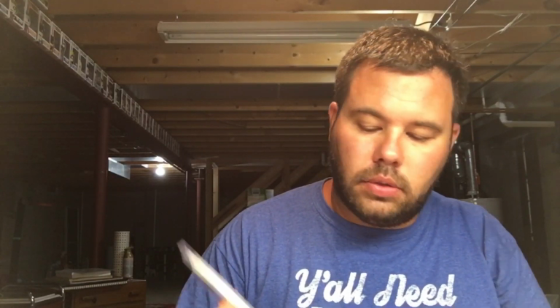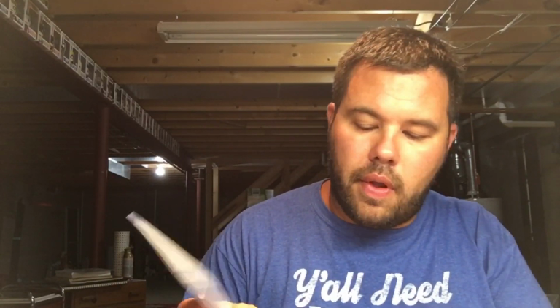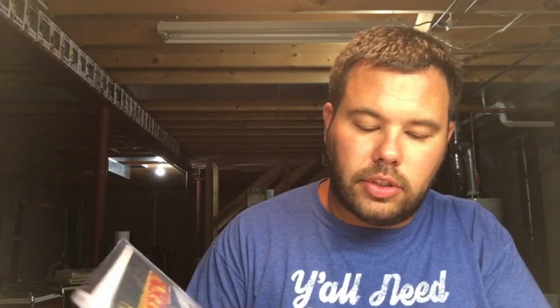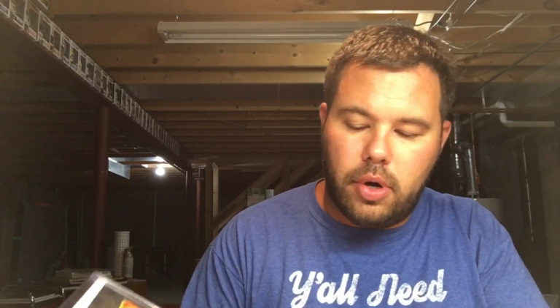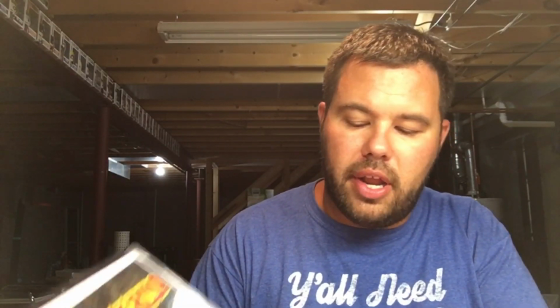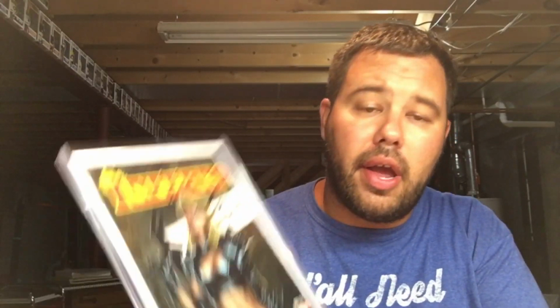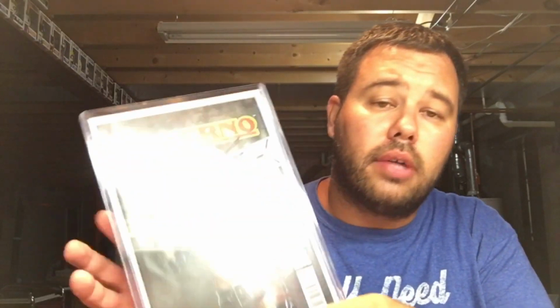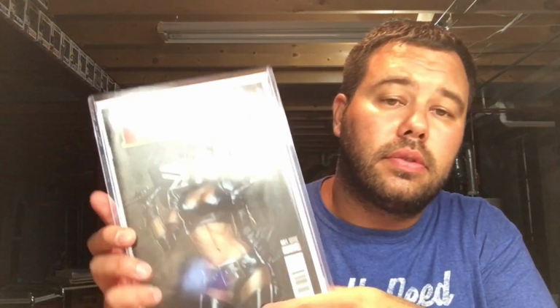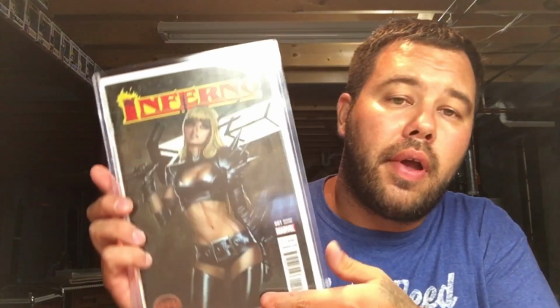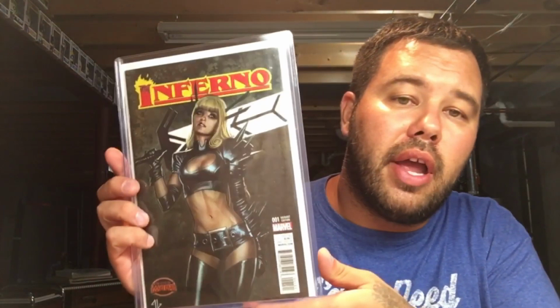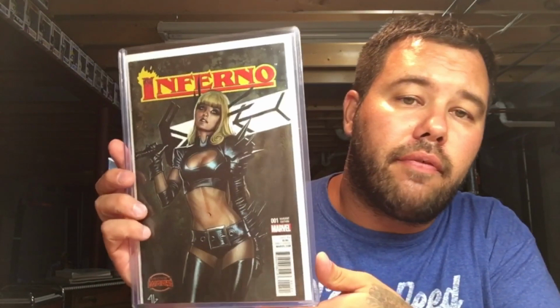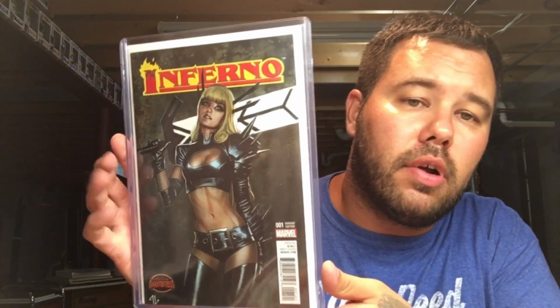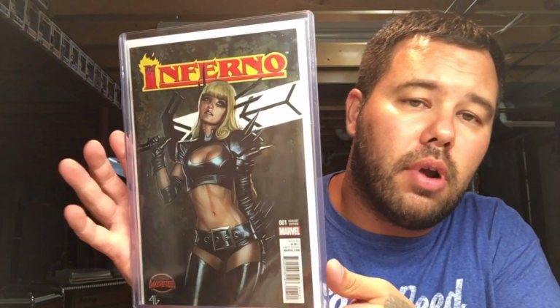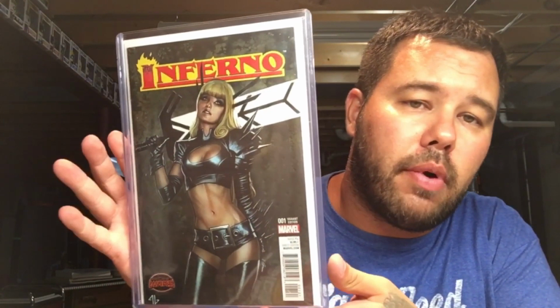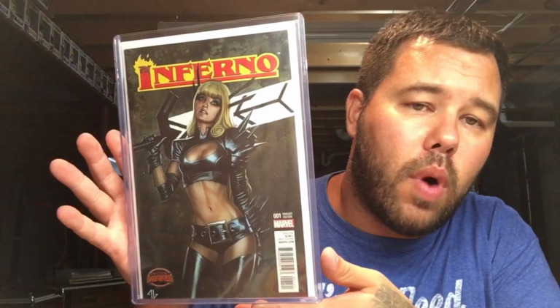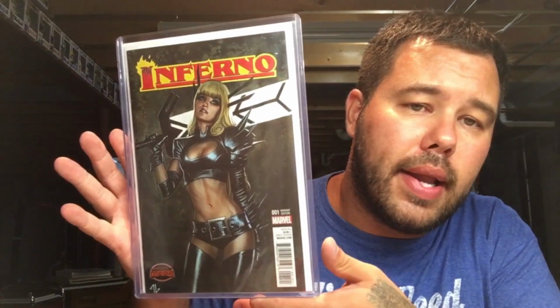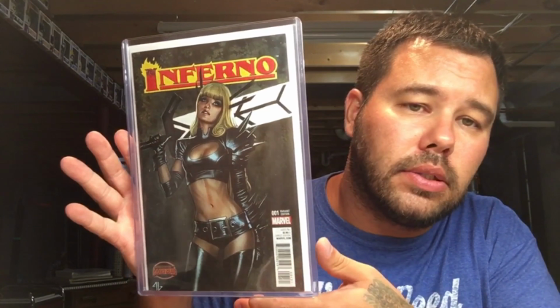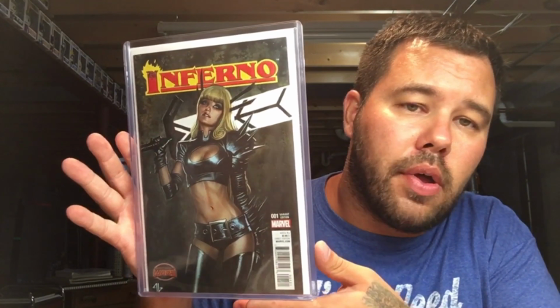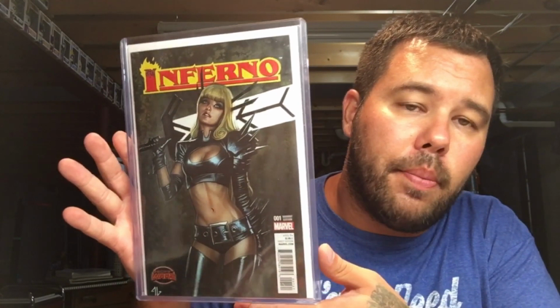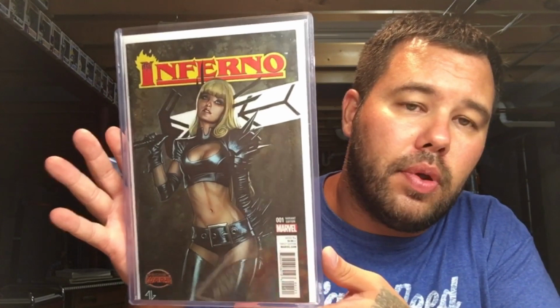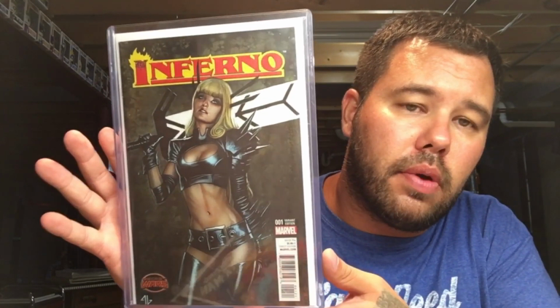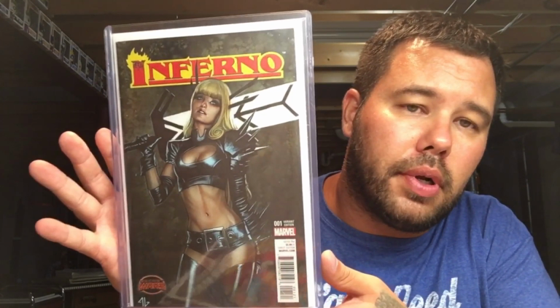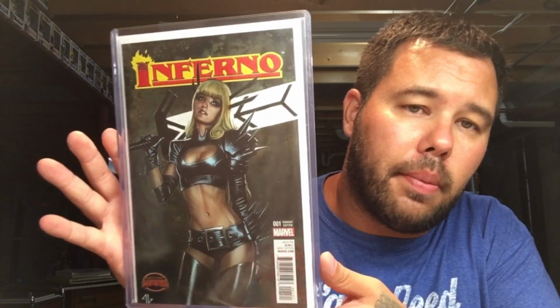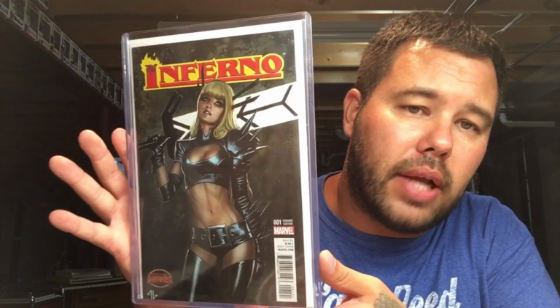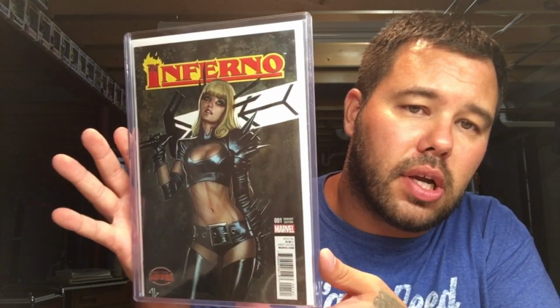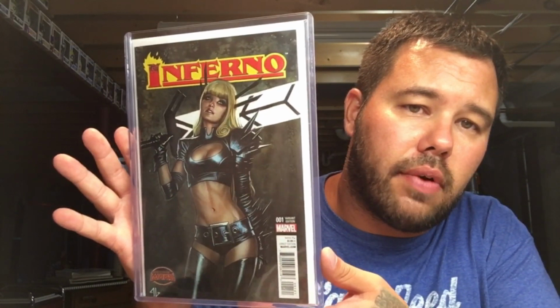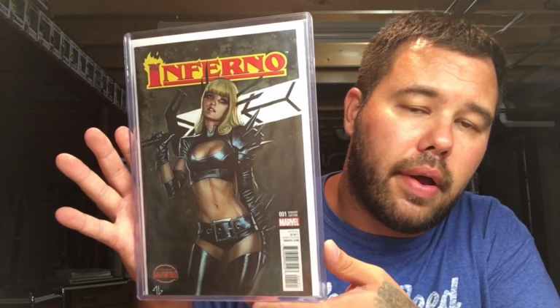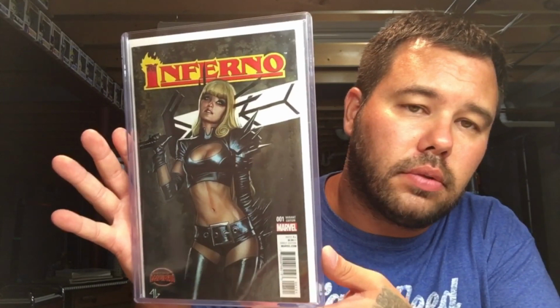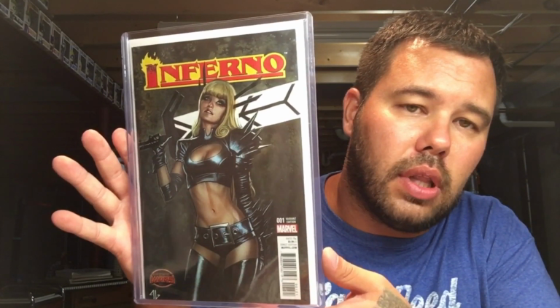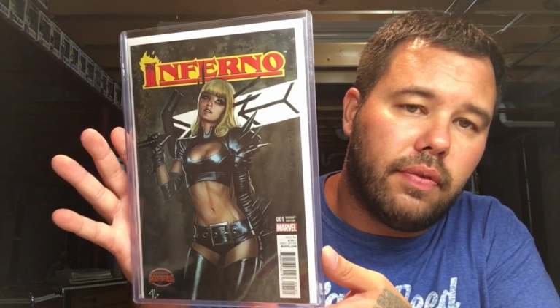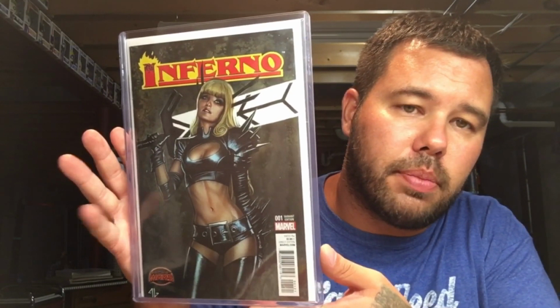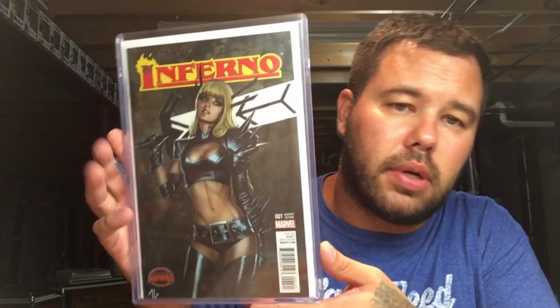Some more Eddie Granoff — Inferno number one. Beautiful Magik cover. Love this book.